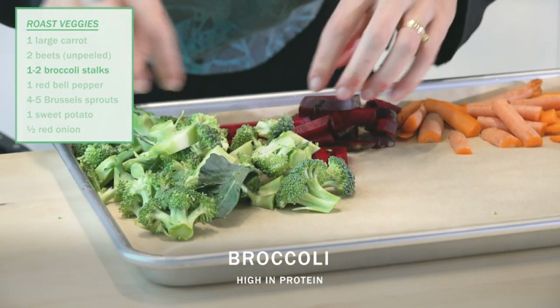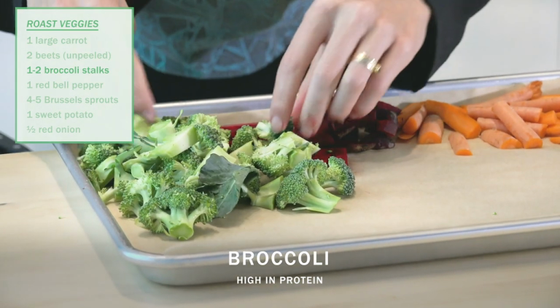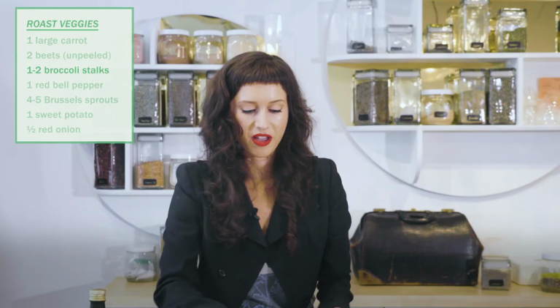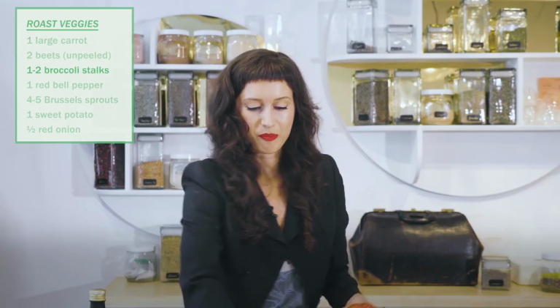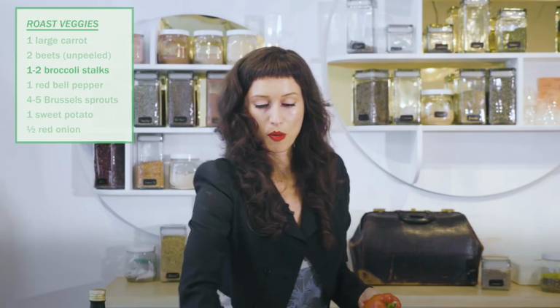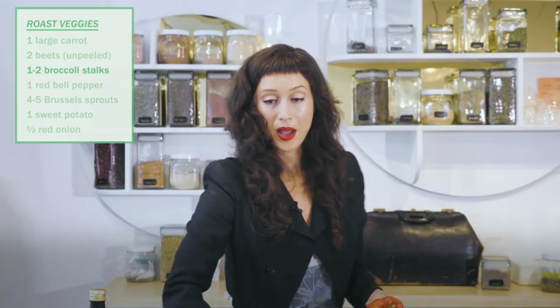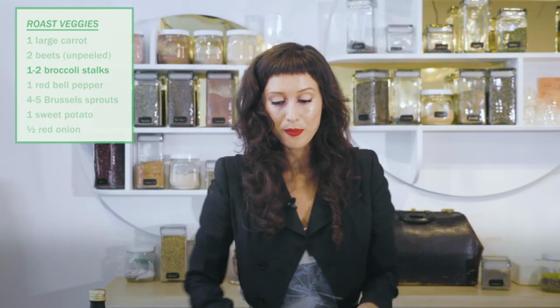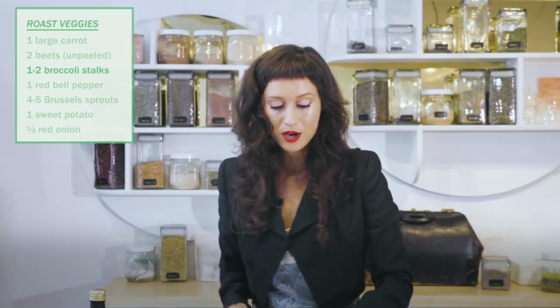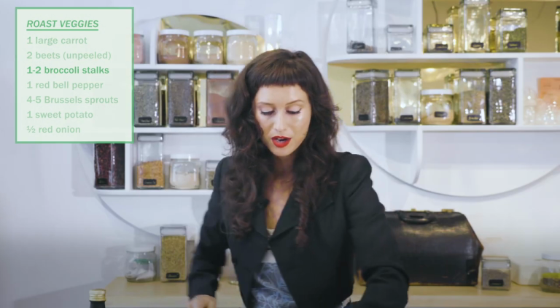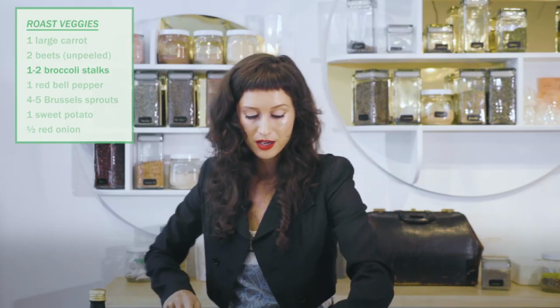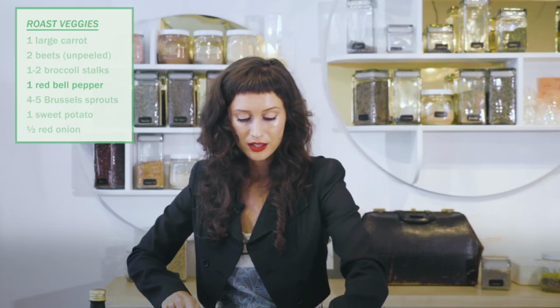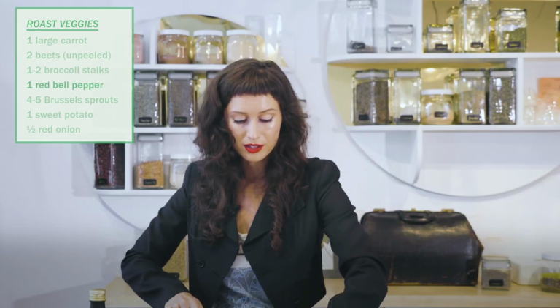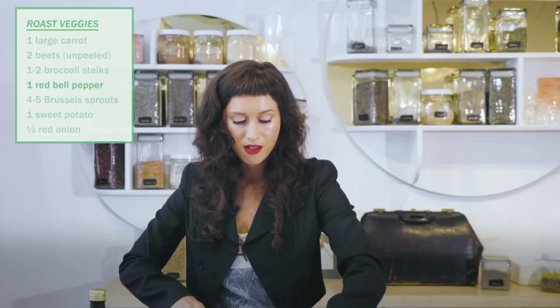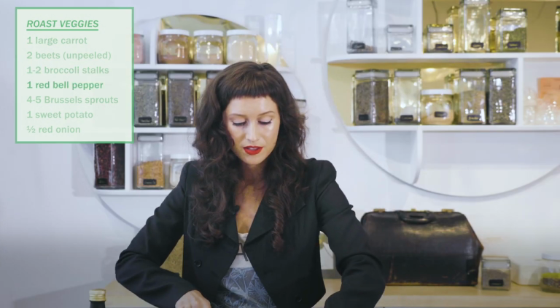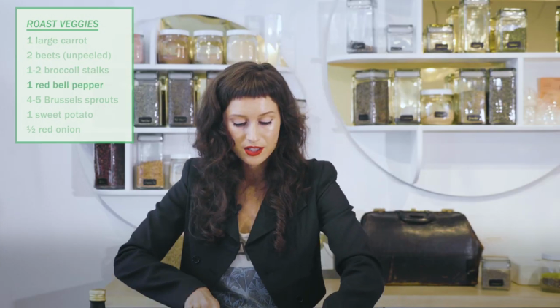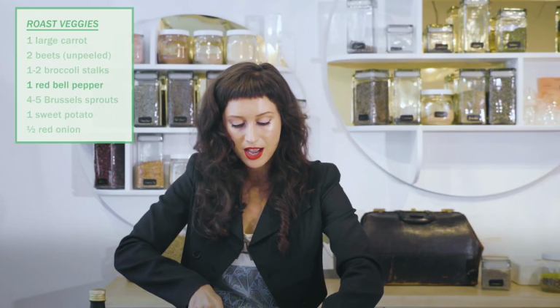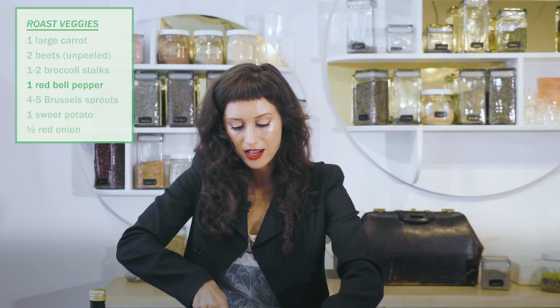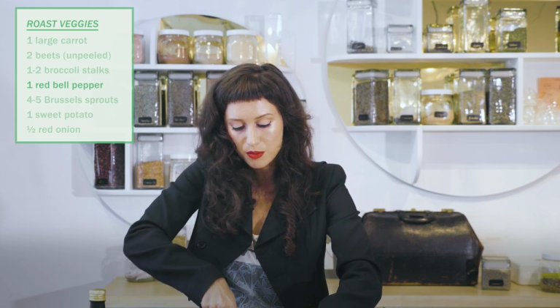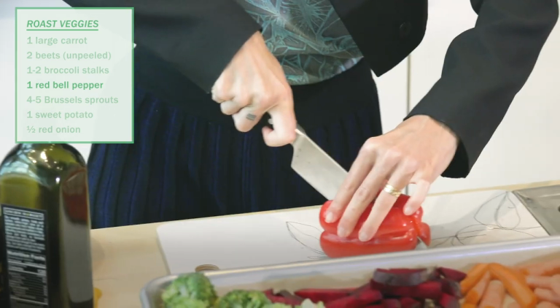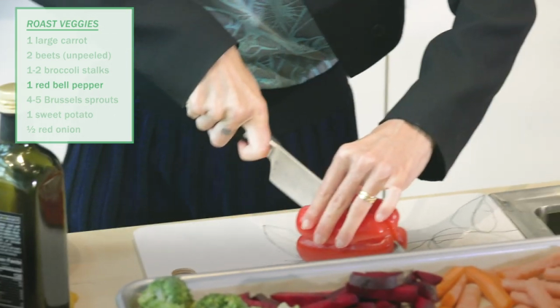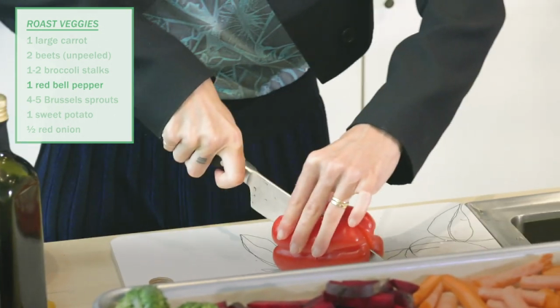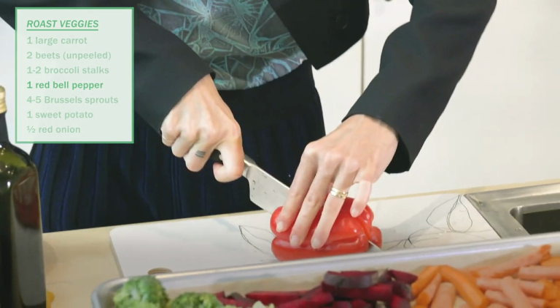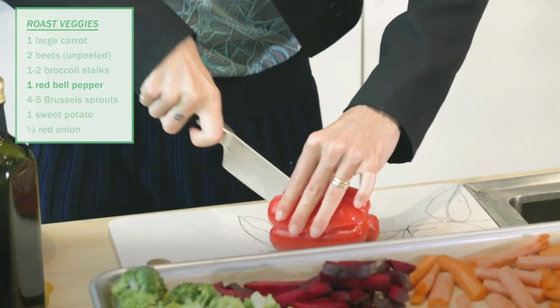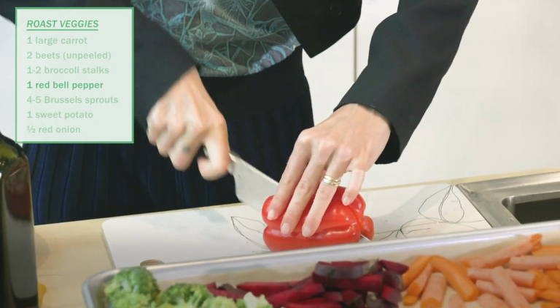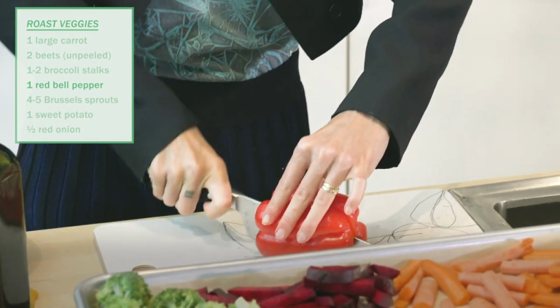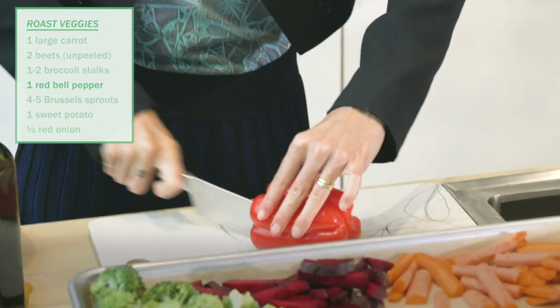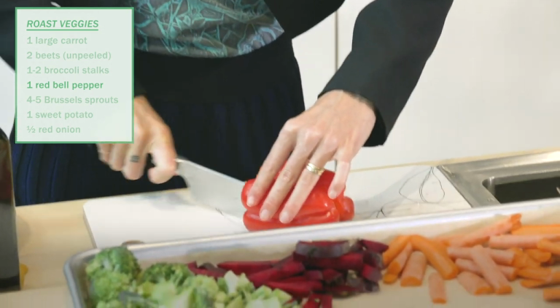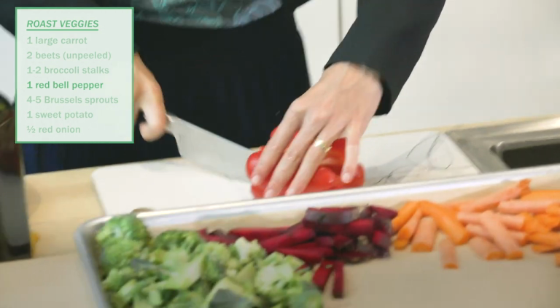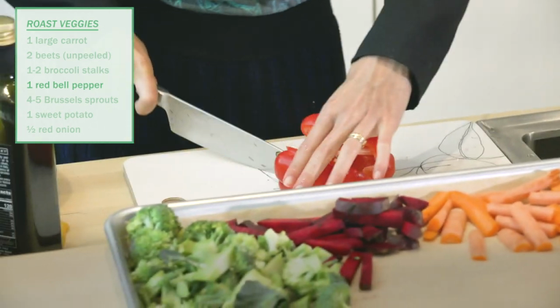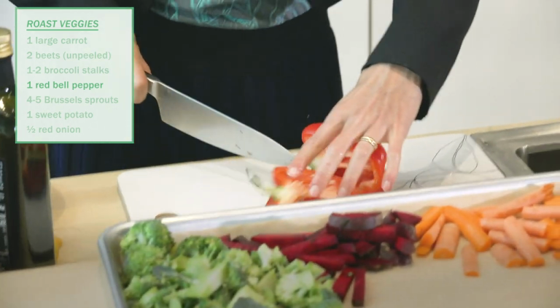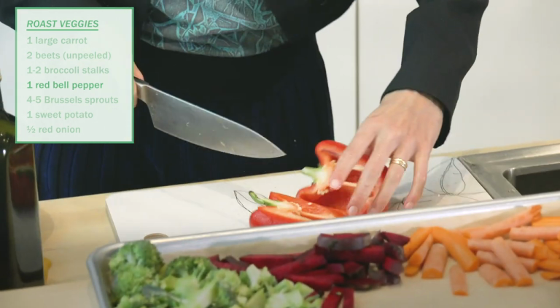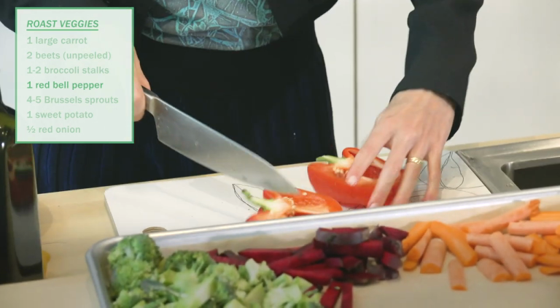We have bell pepper. Love this guy — it becomes so sweet when you roast it.